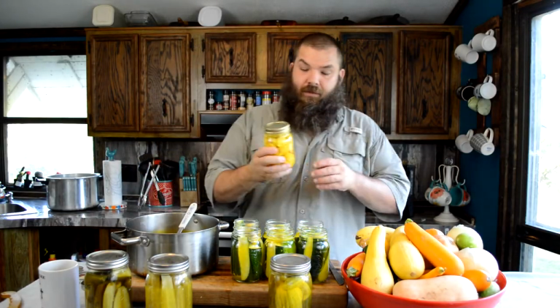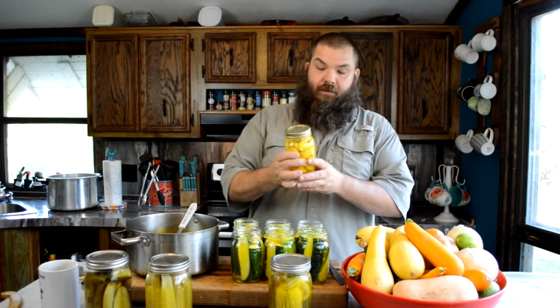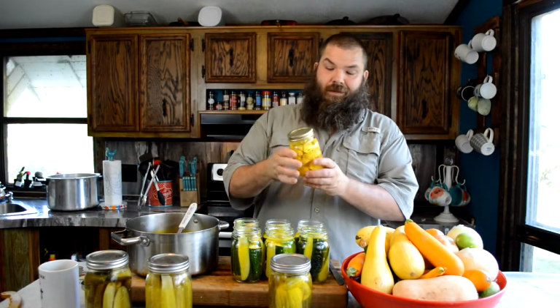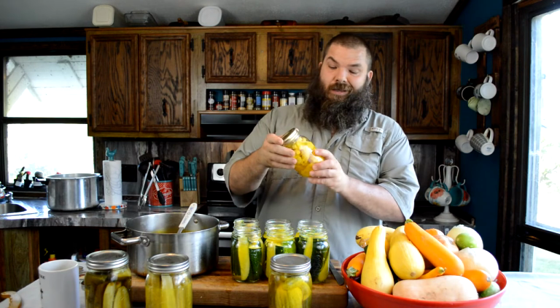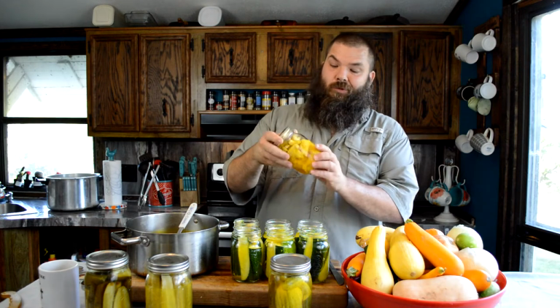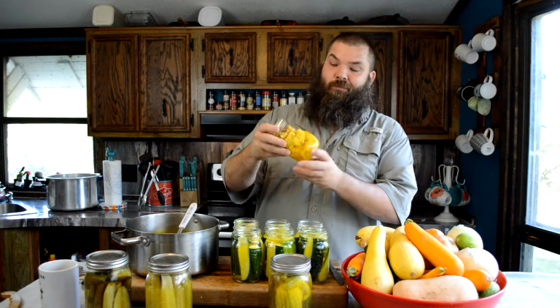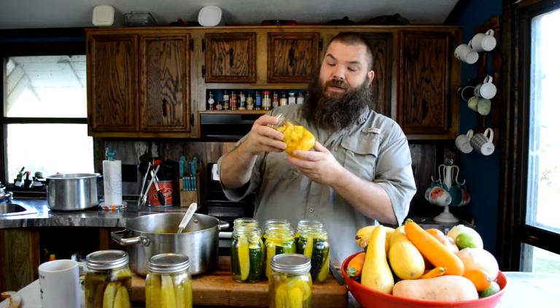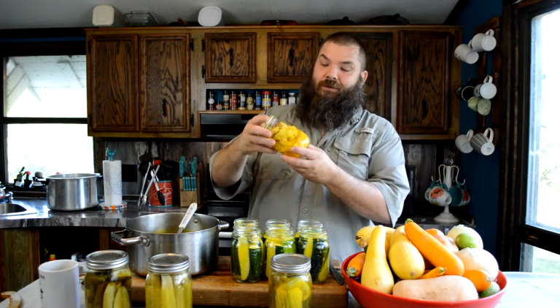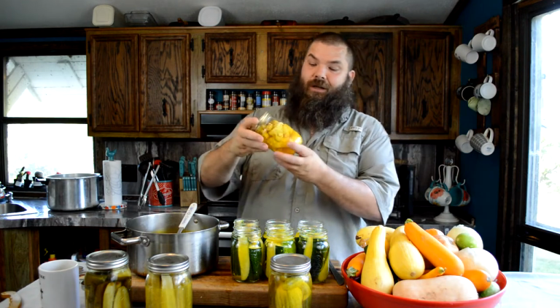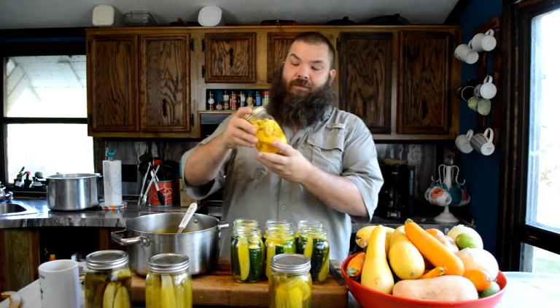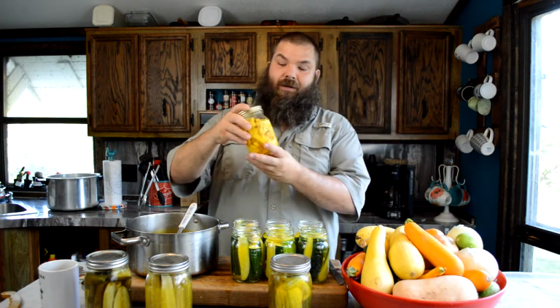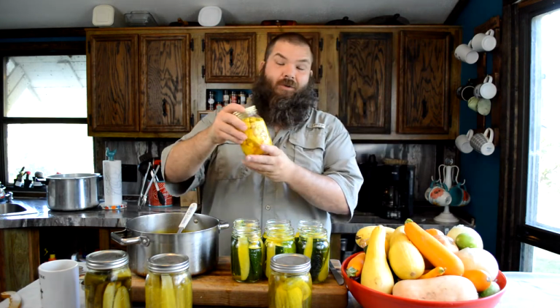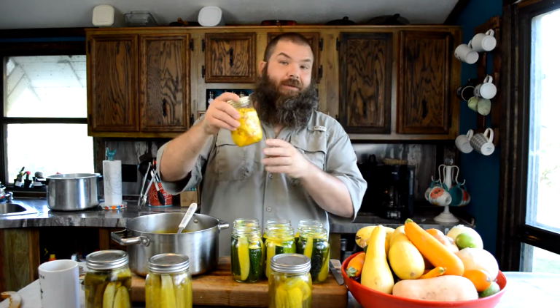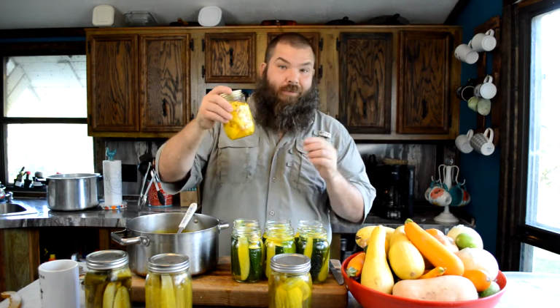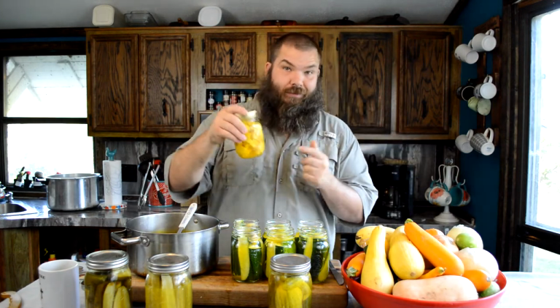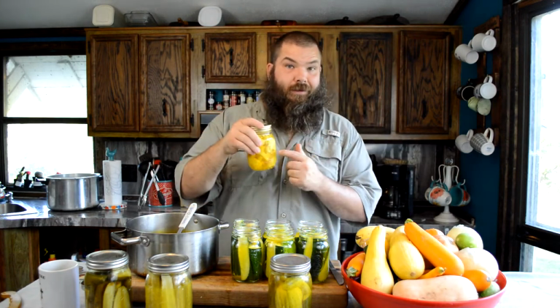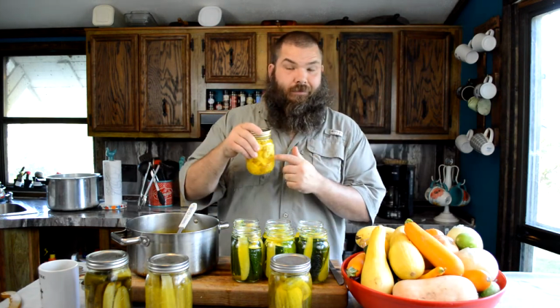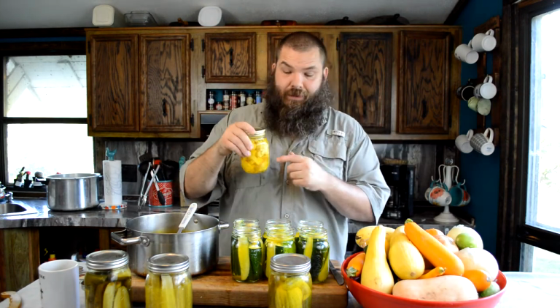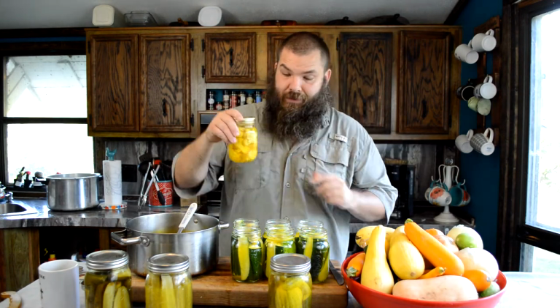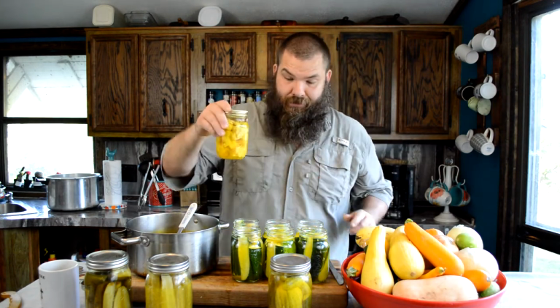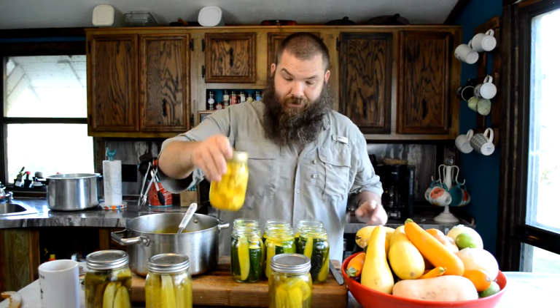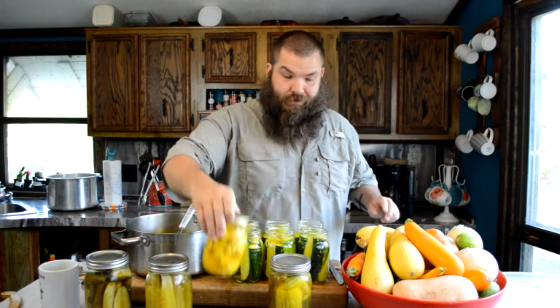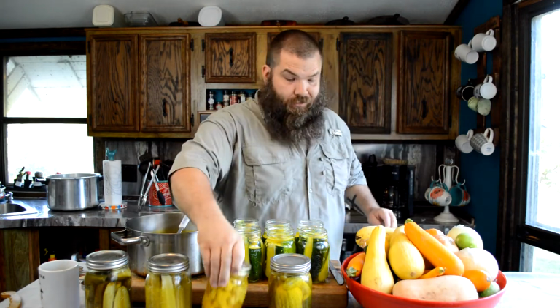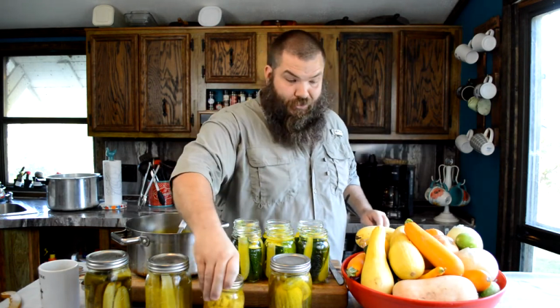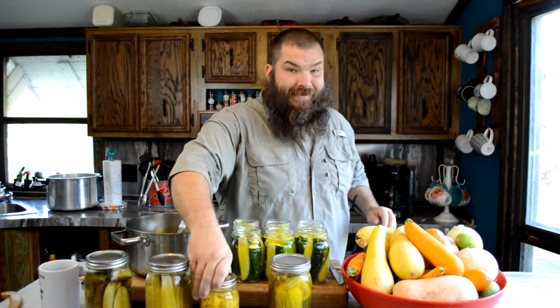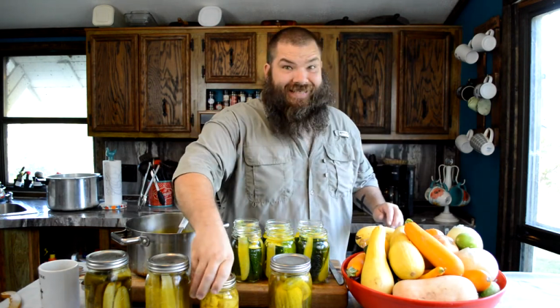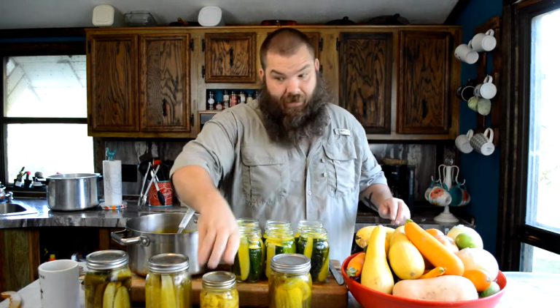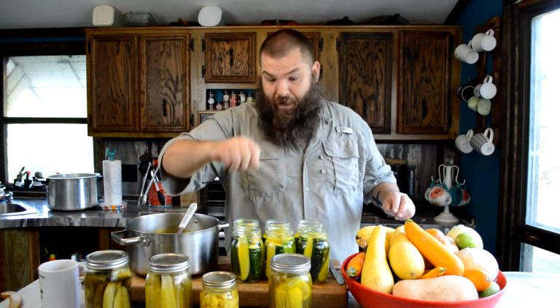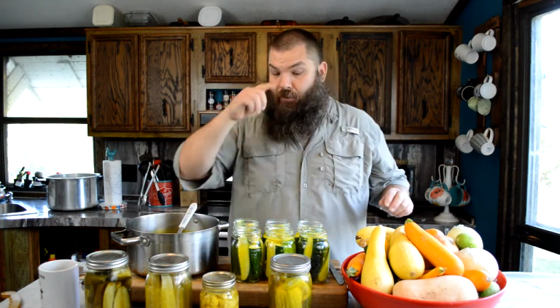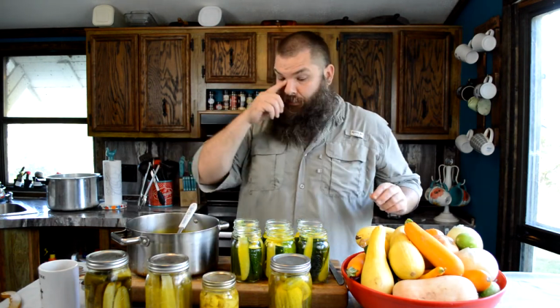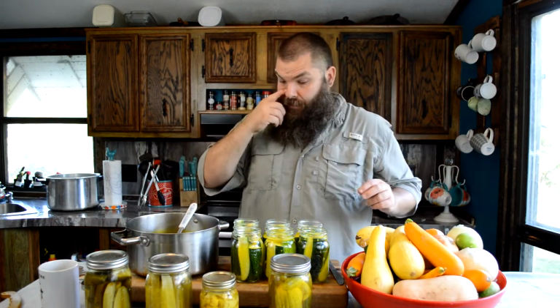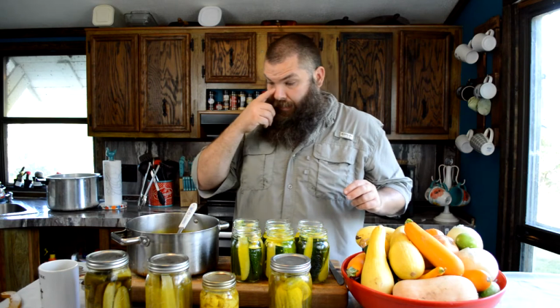I love doing pickled cauliflower. If you ain't pickling your cauliflower, you're missing out. I promise you that.